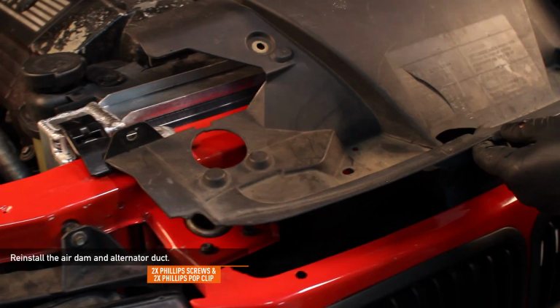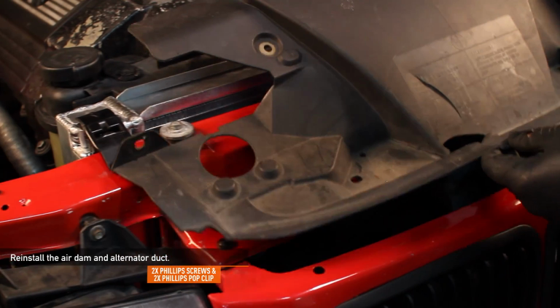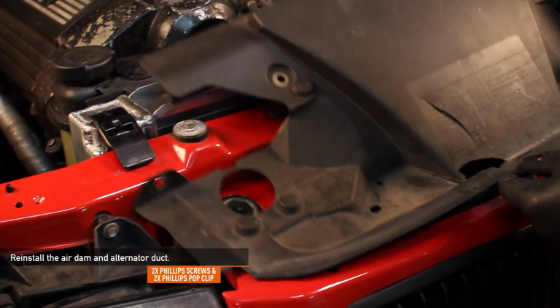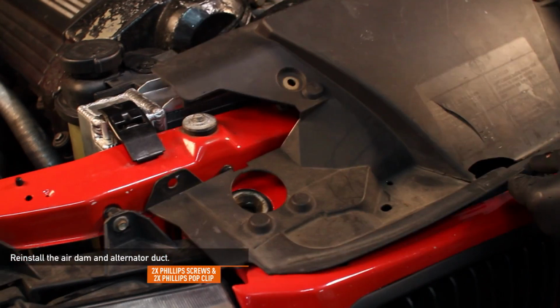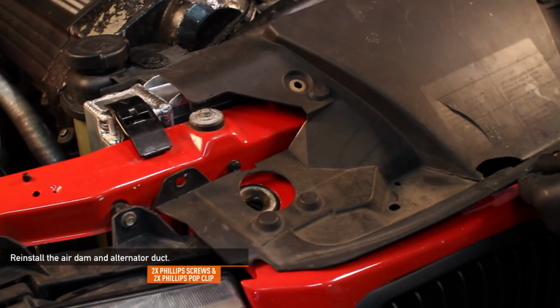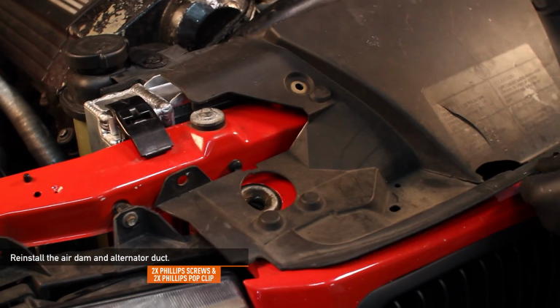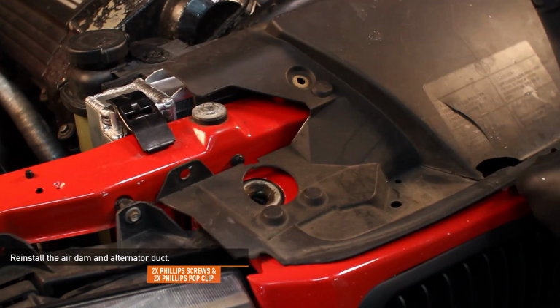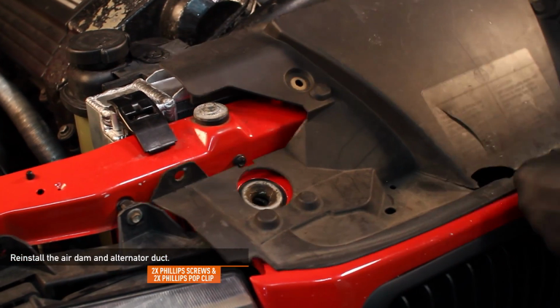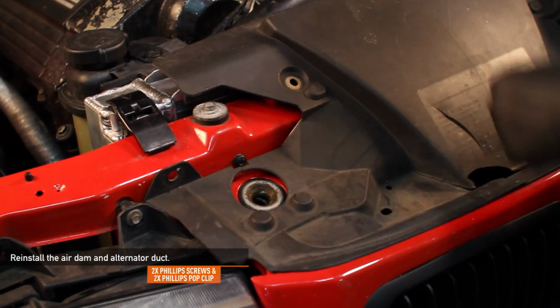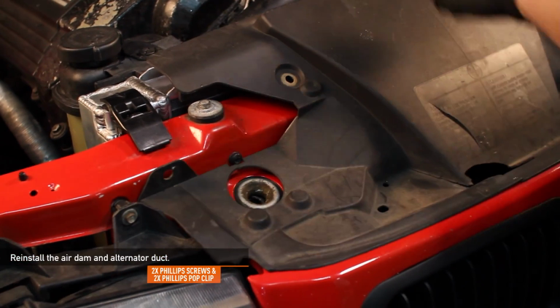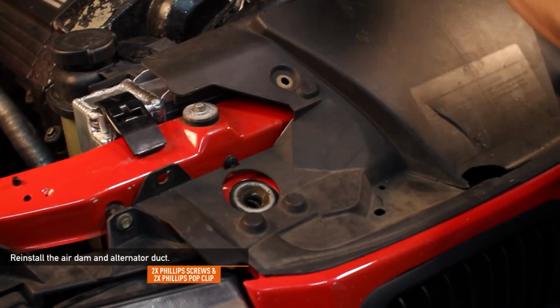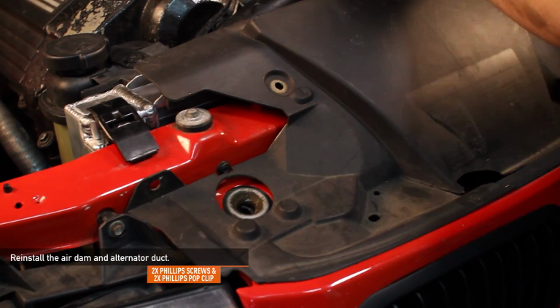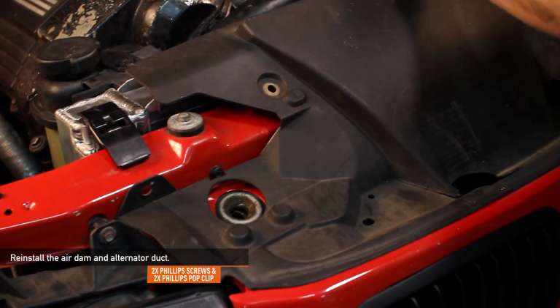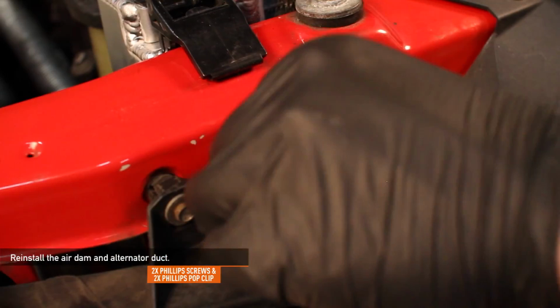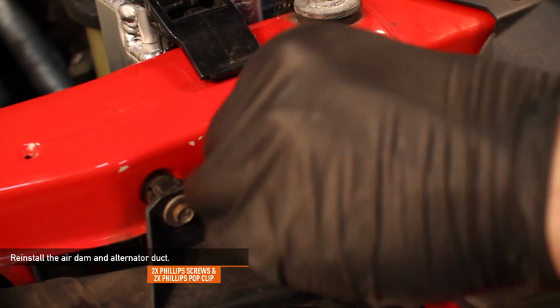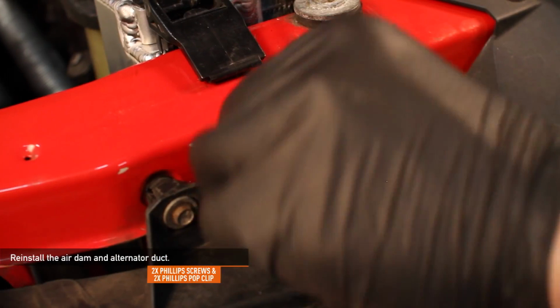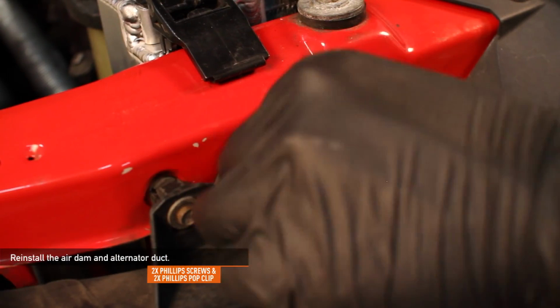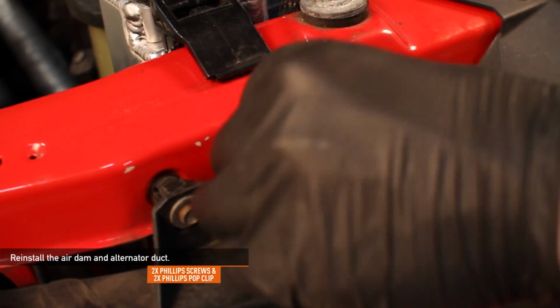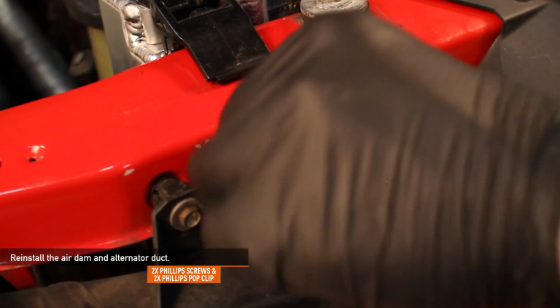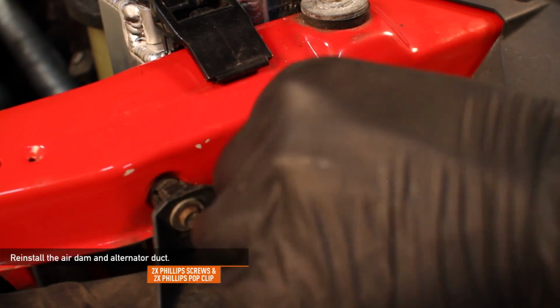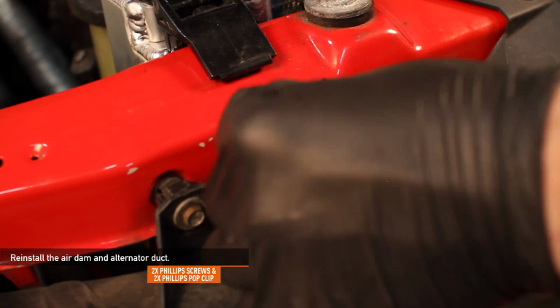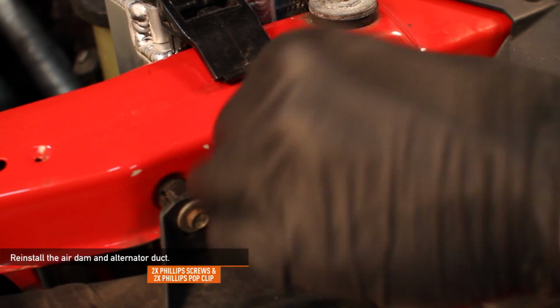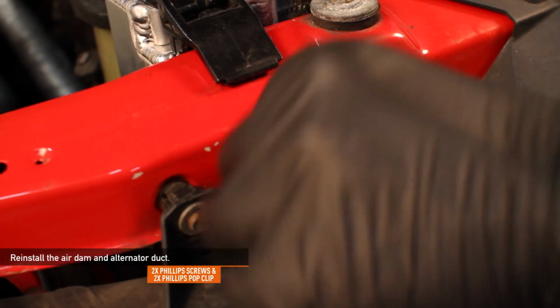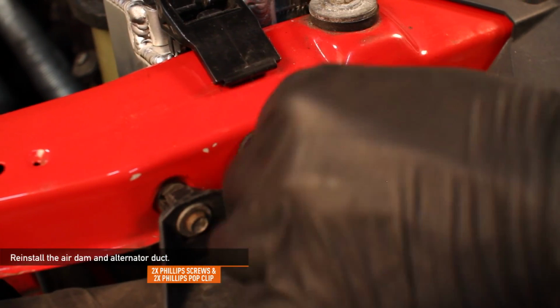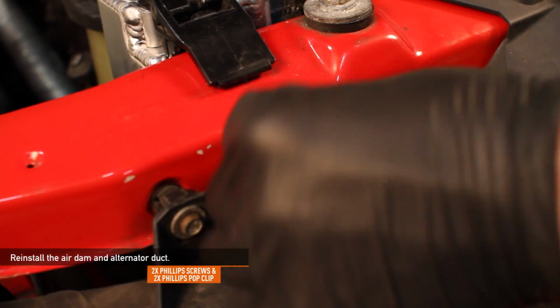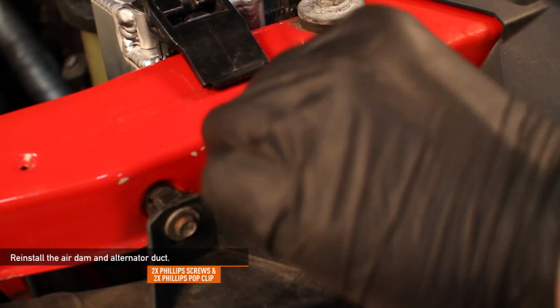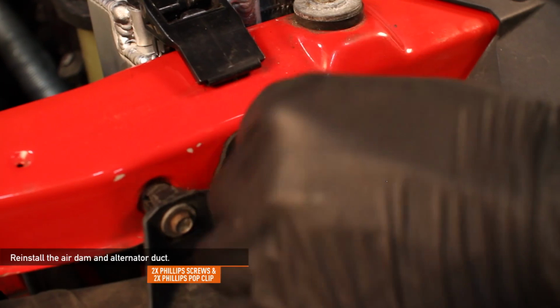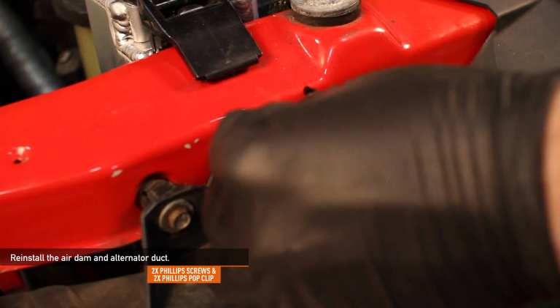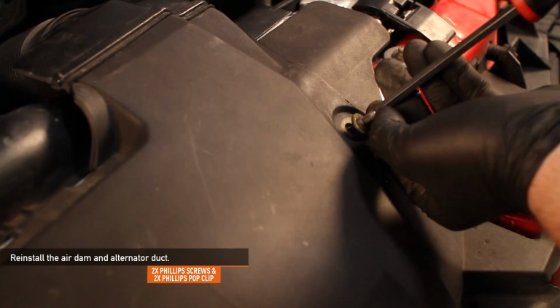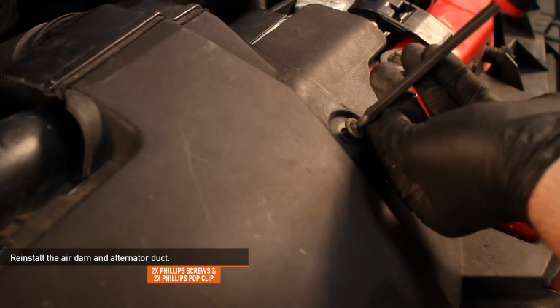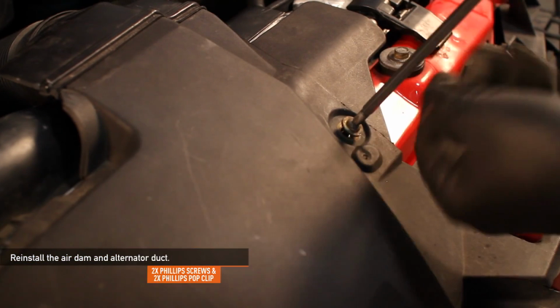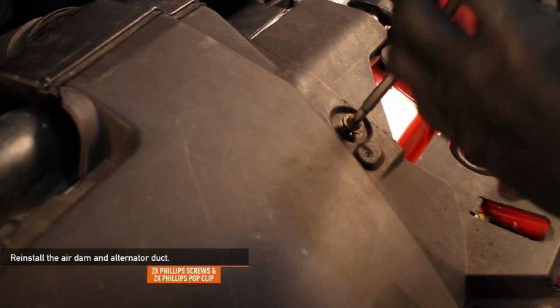Finally, reinstall the air dam using the two Phillips head screws and two pop clips that you removed earlier.